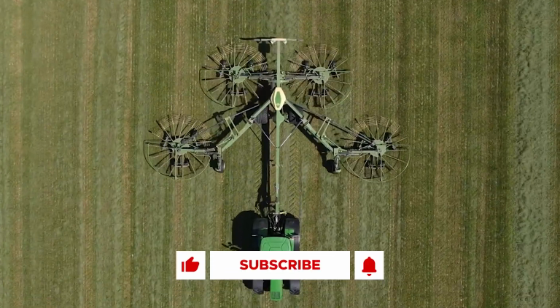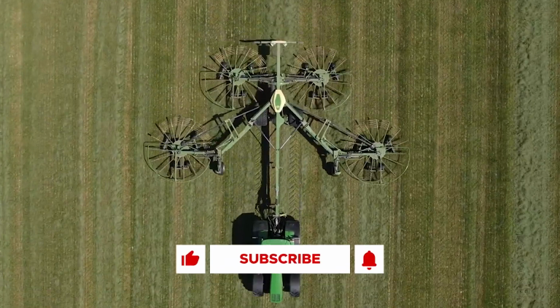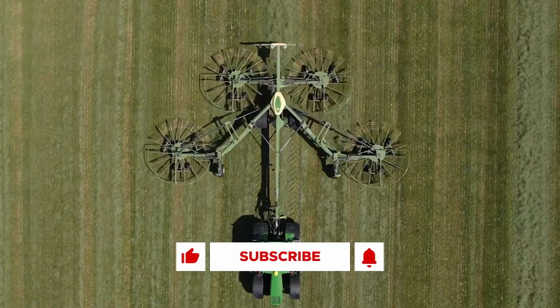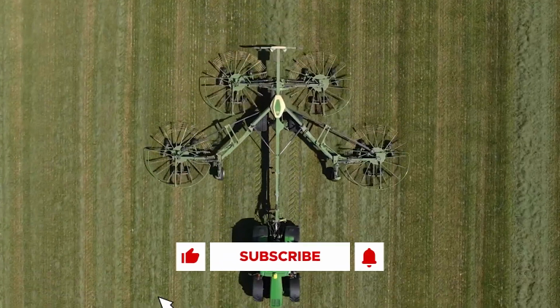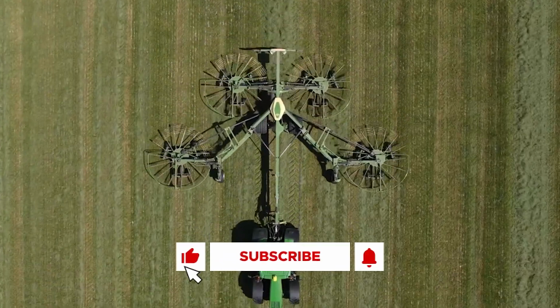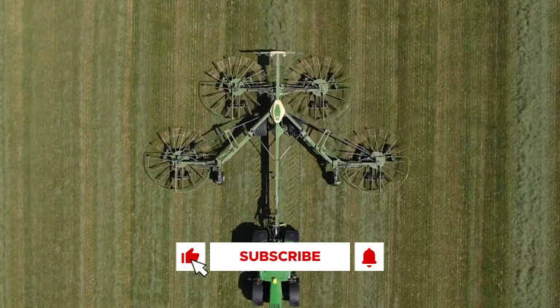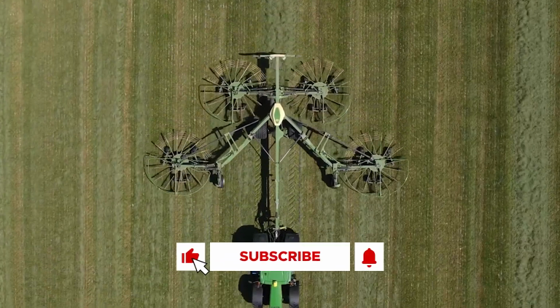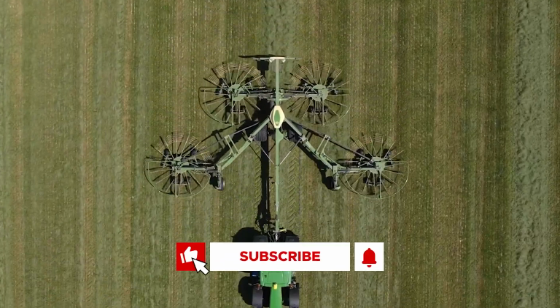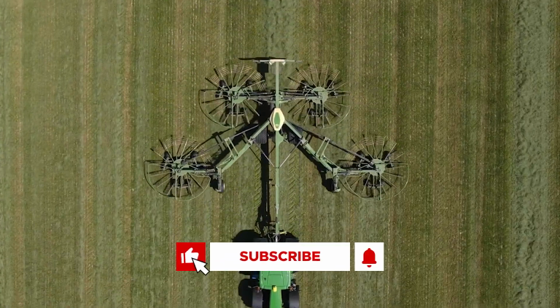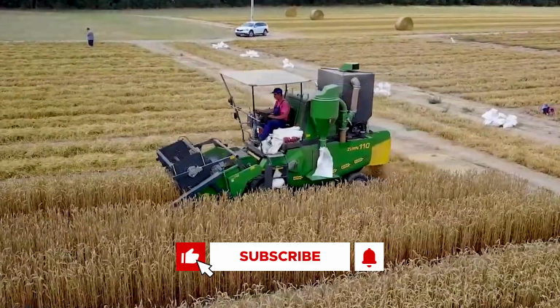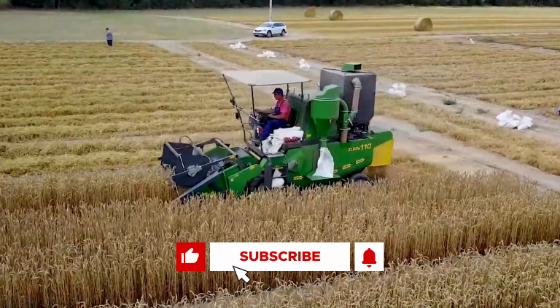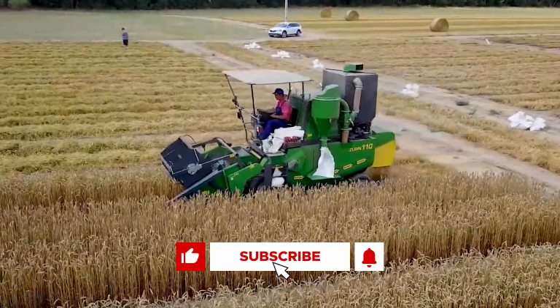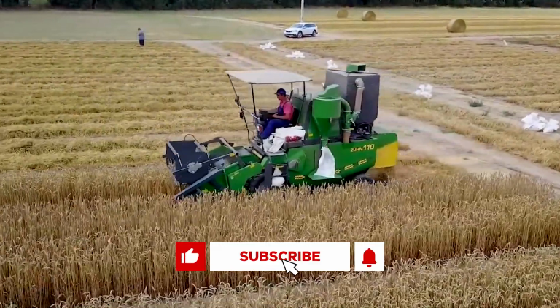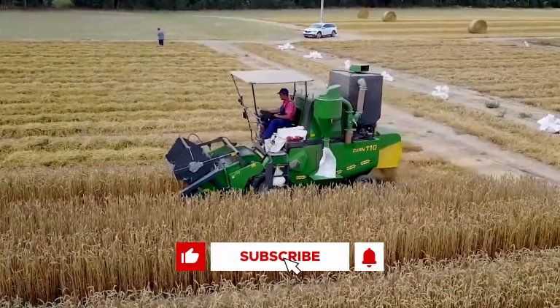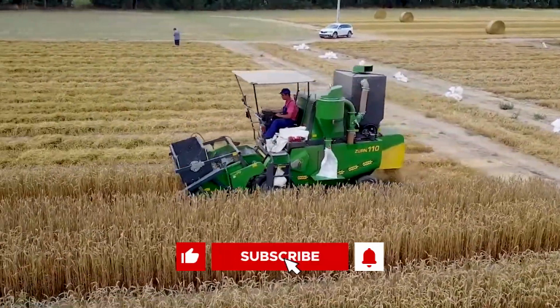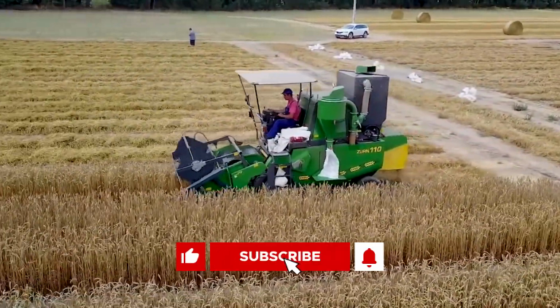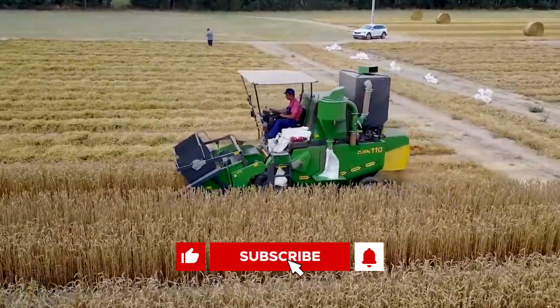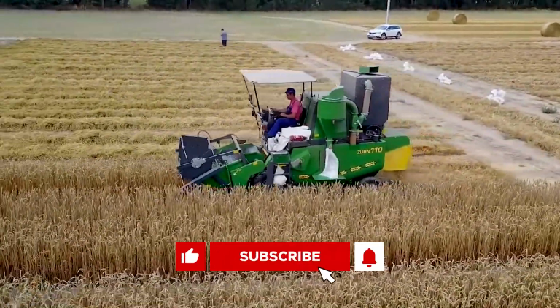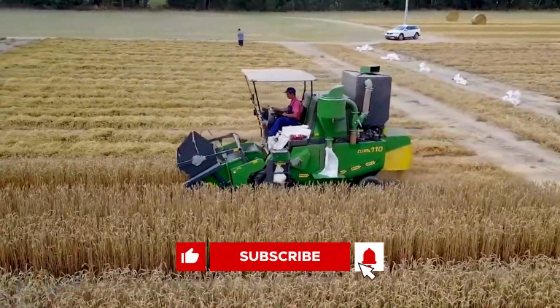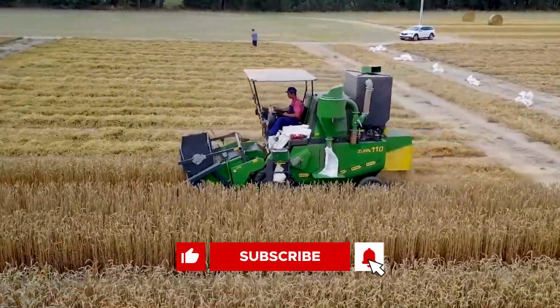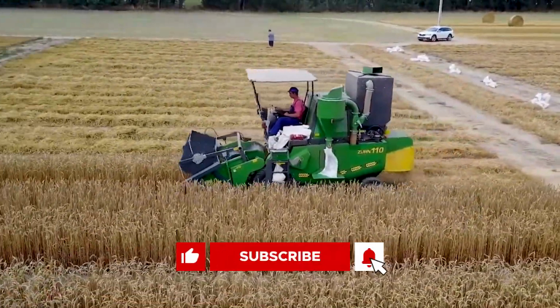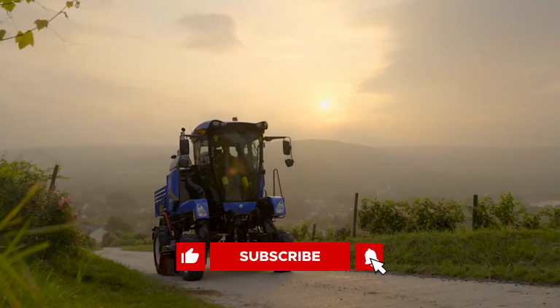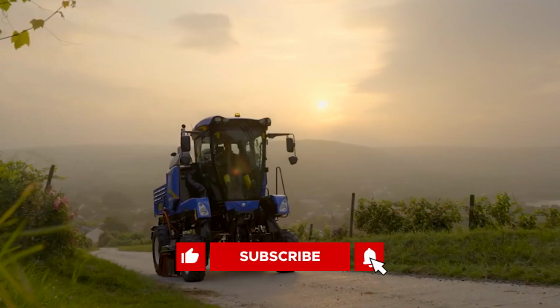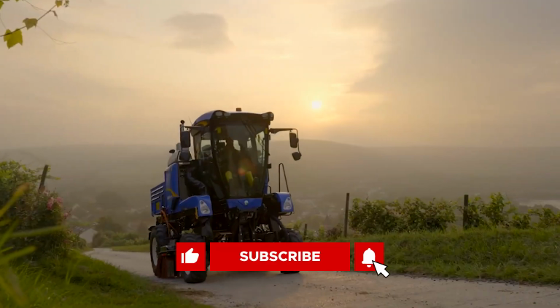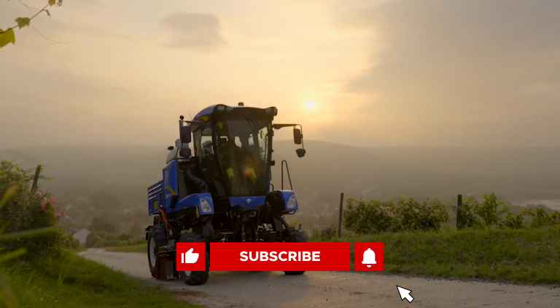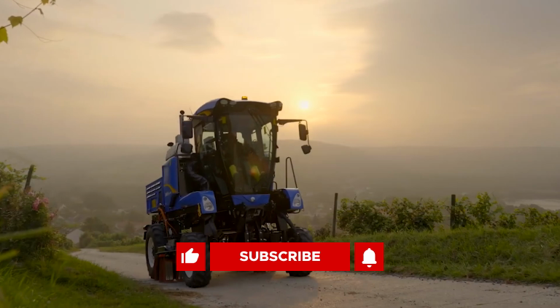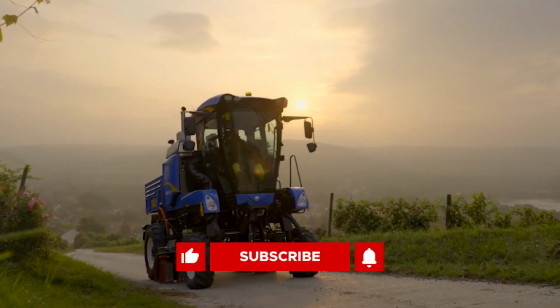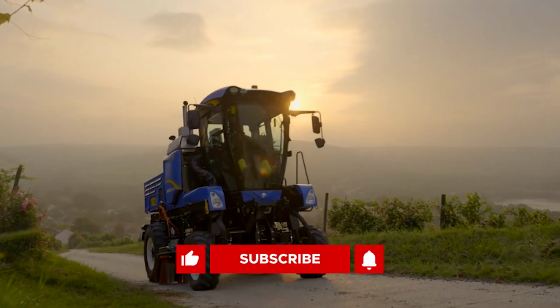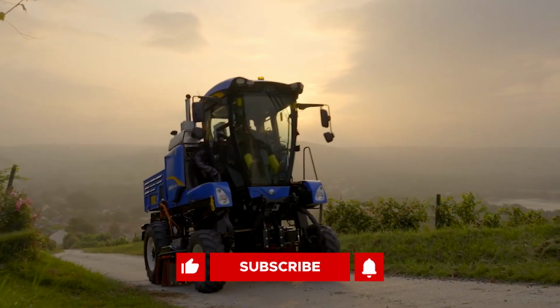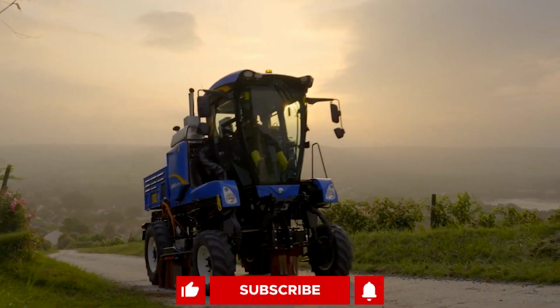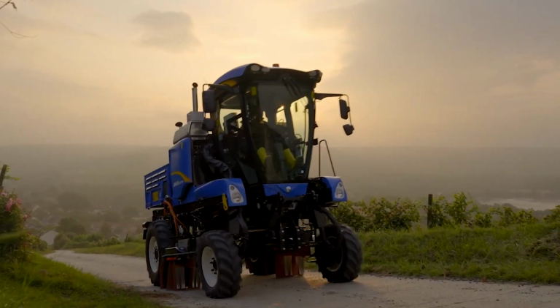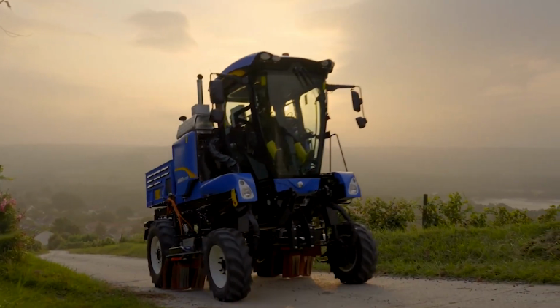That's all we have for this episode. Don't forget to like and subscribe. Thanks for watching, and I'll see you next time.